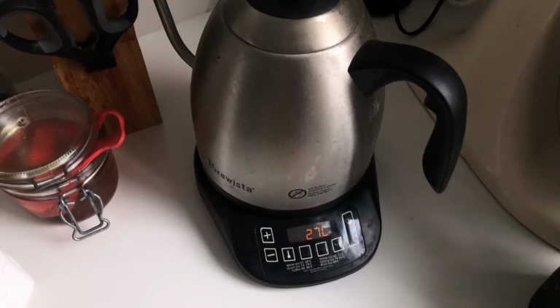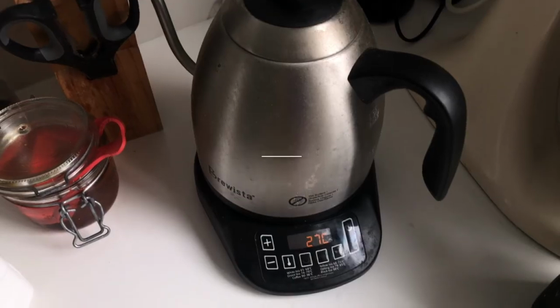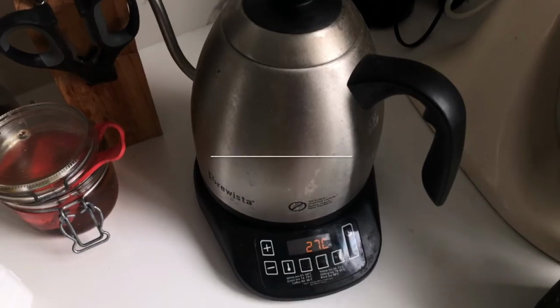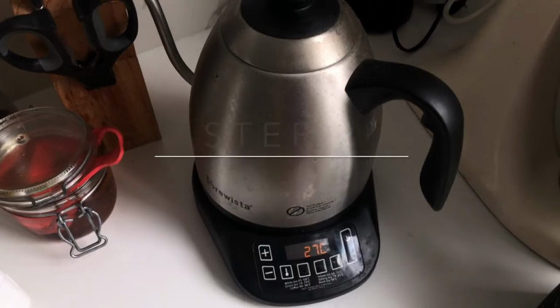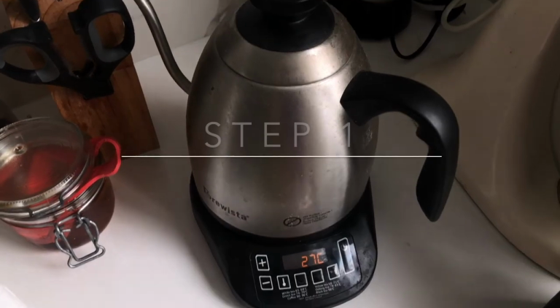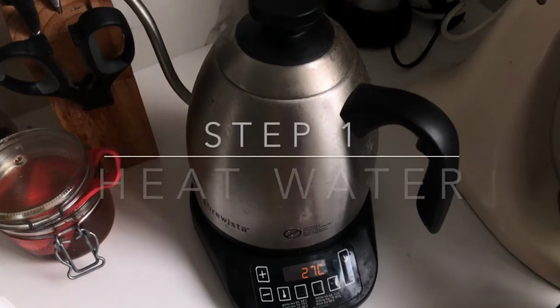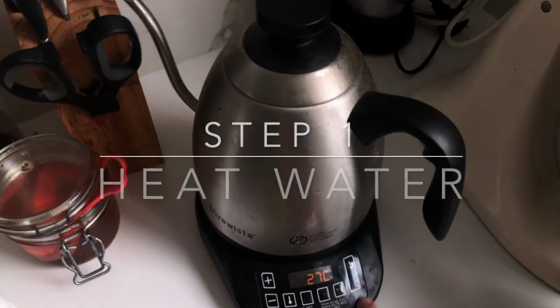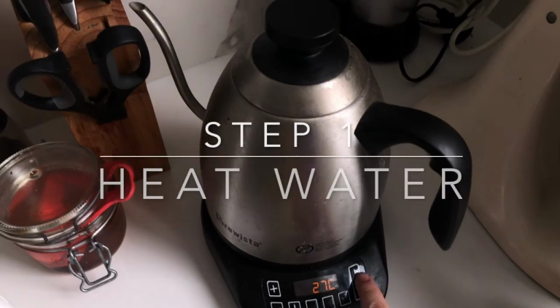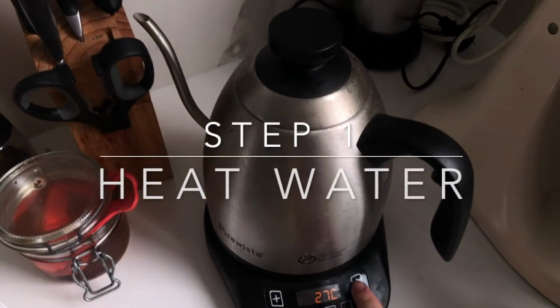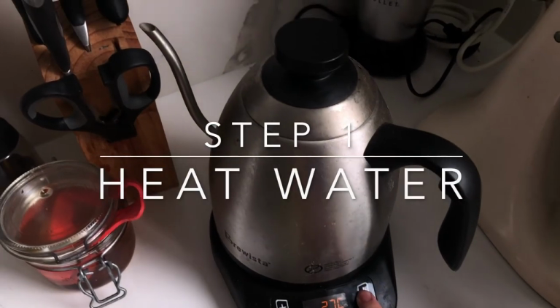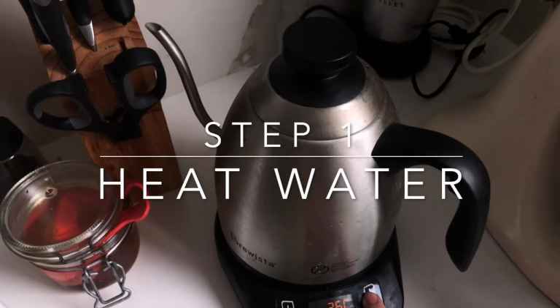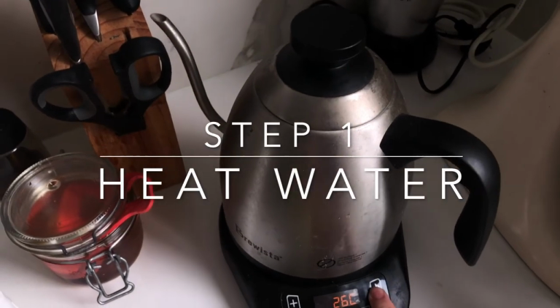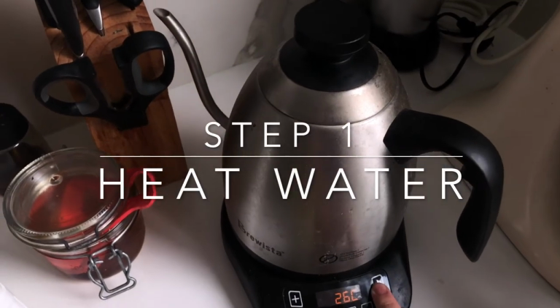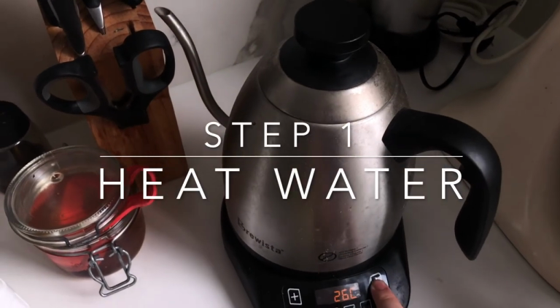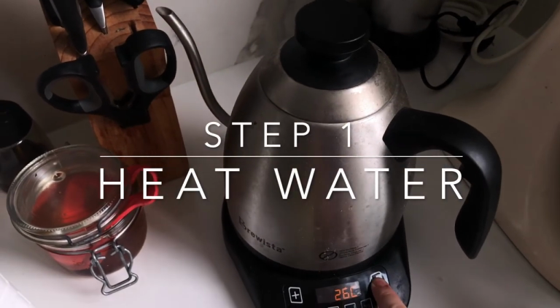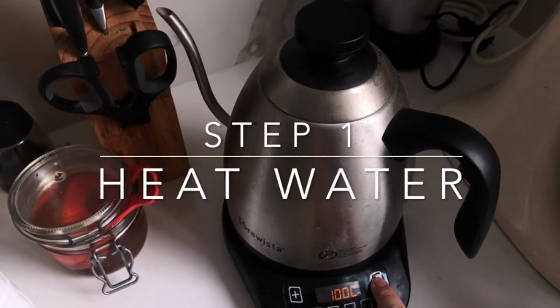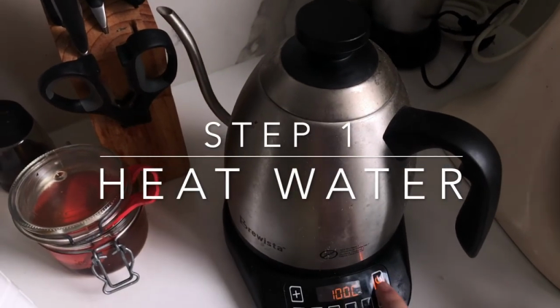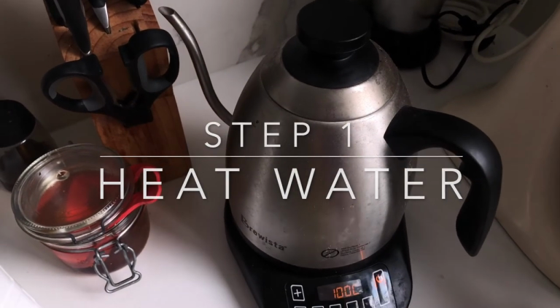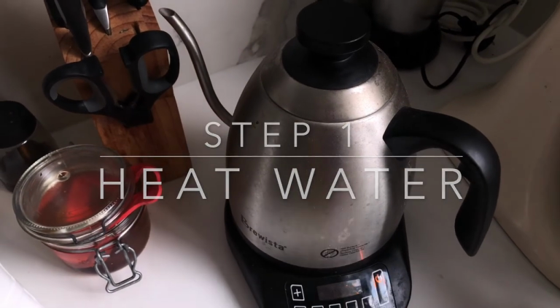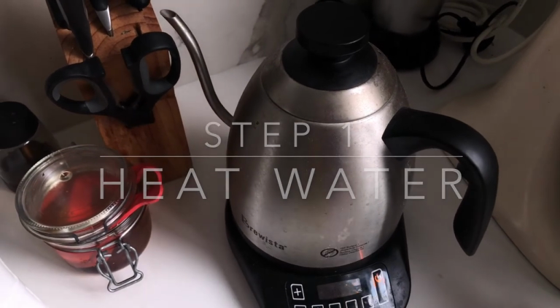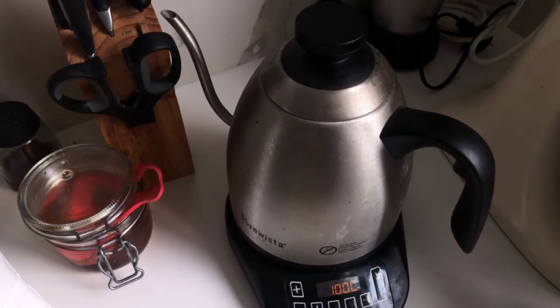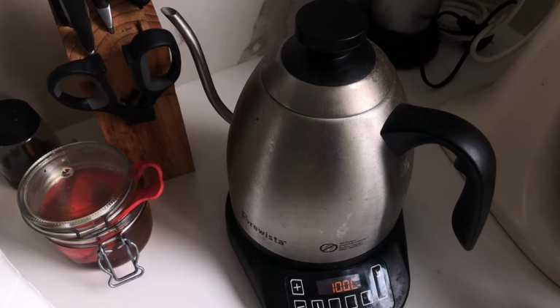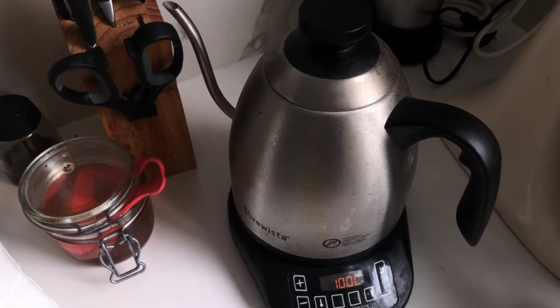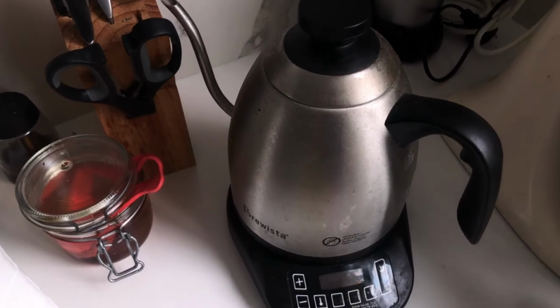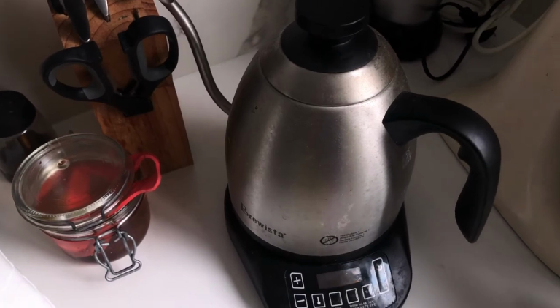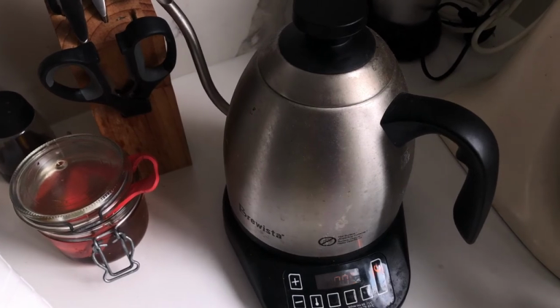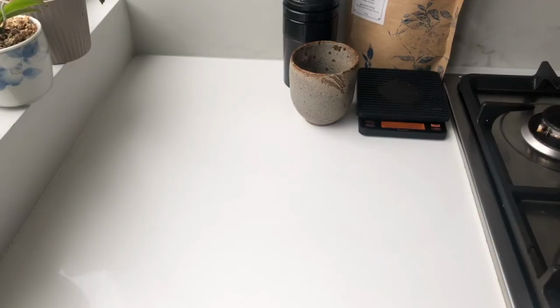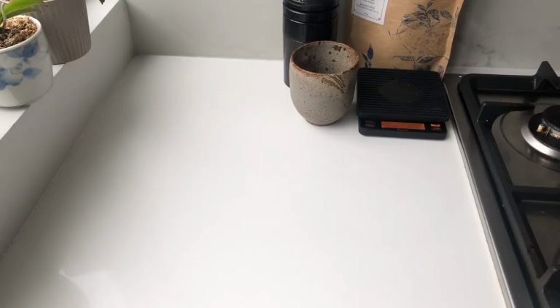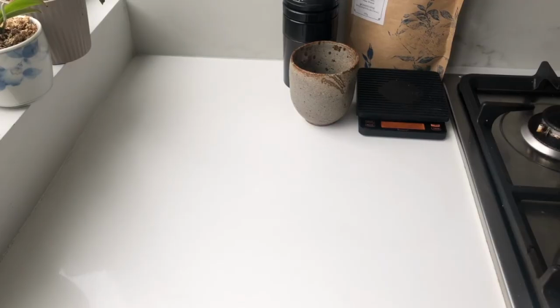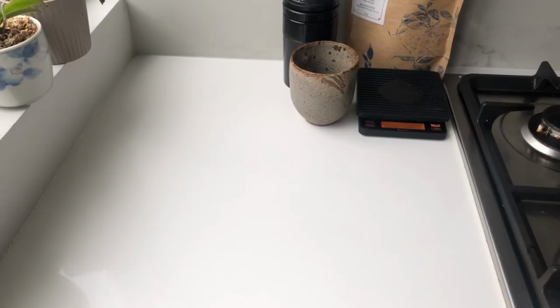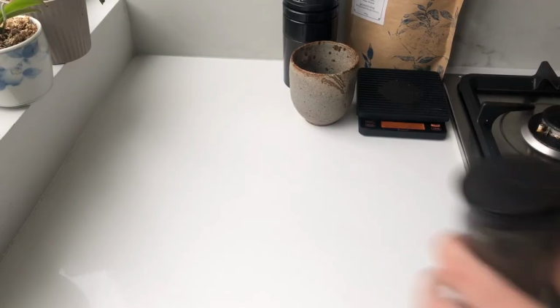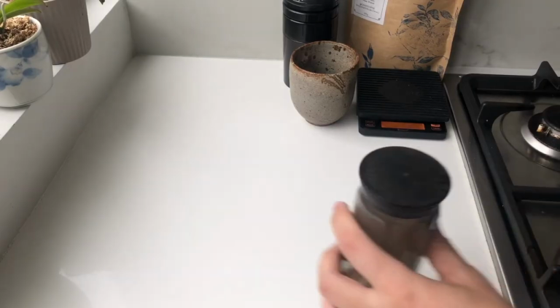First you're gonna heat up some water, because this is the part that actually takes the longest and this will just speed things up.